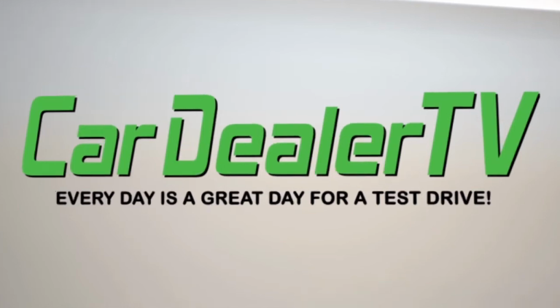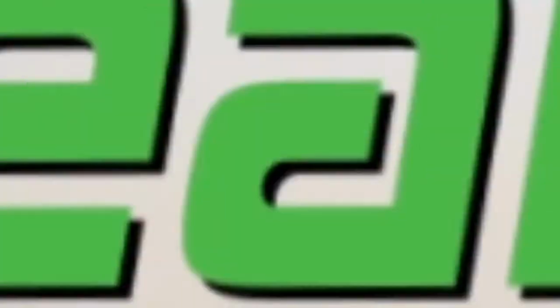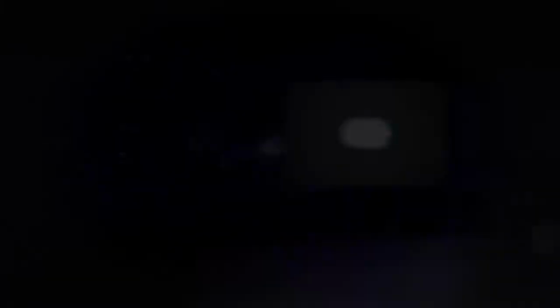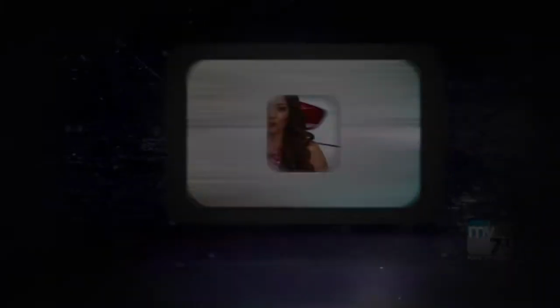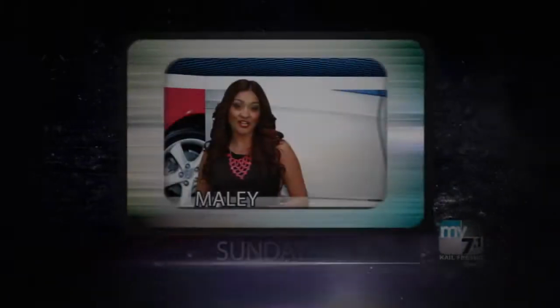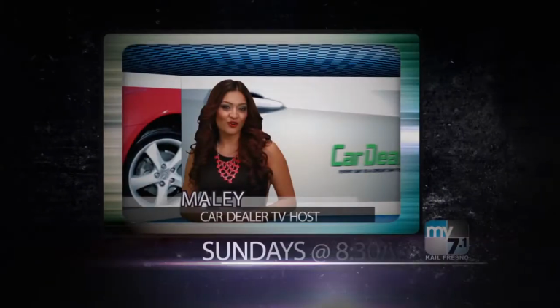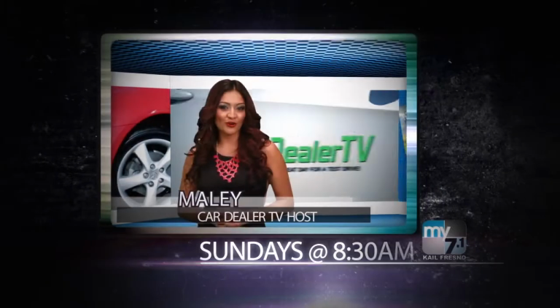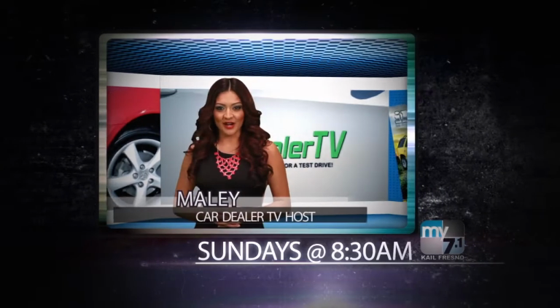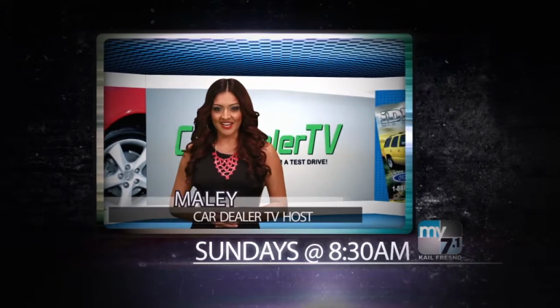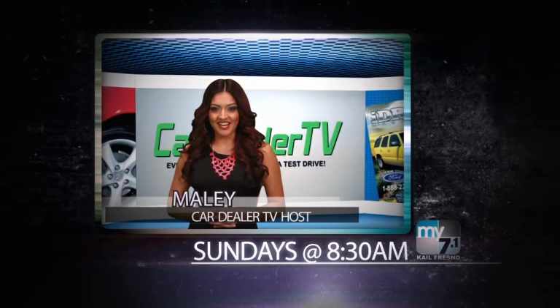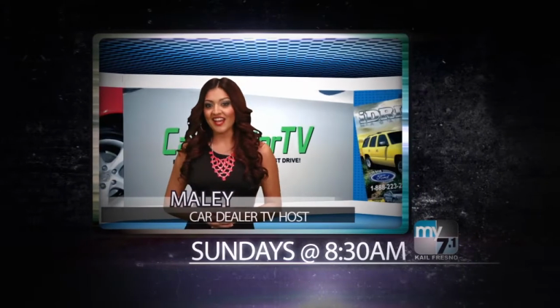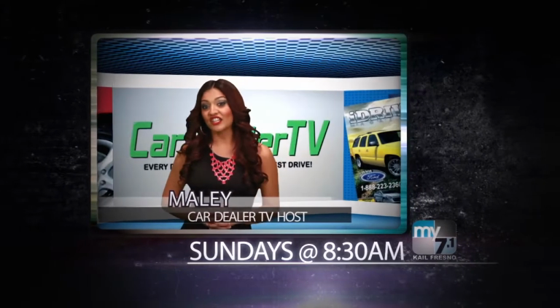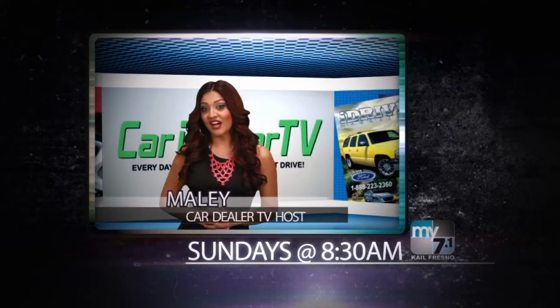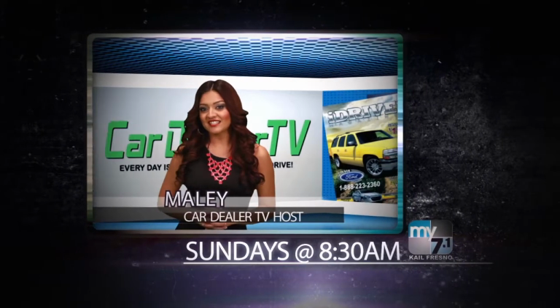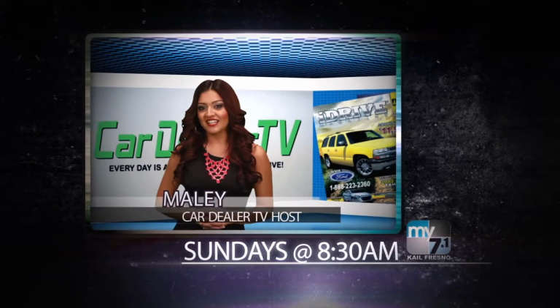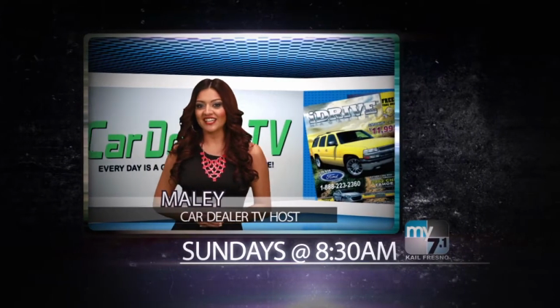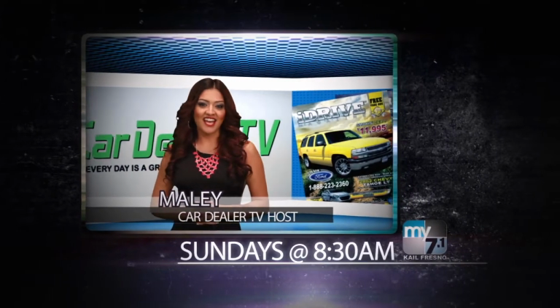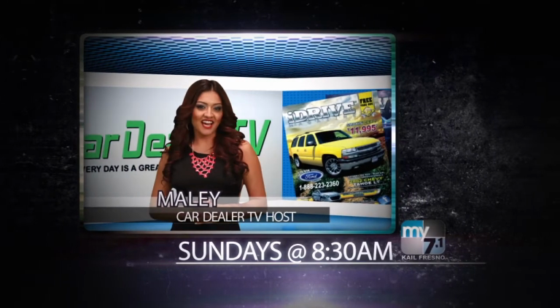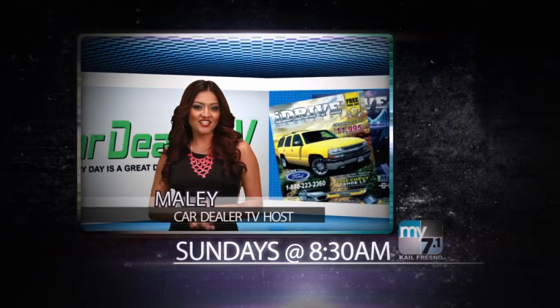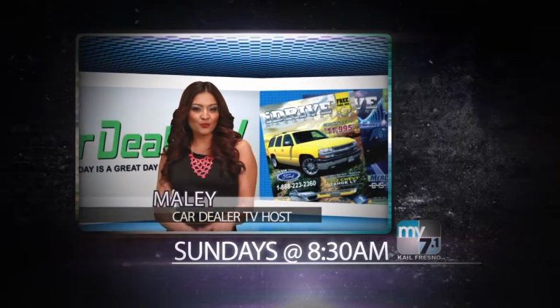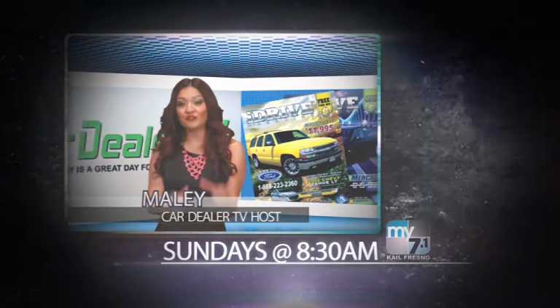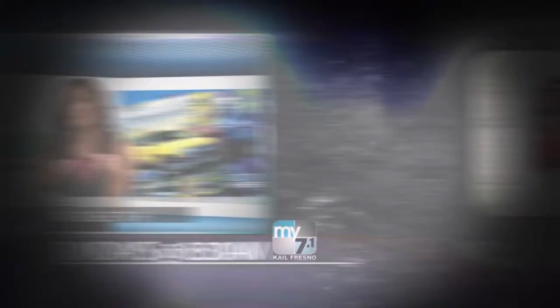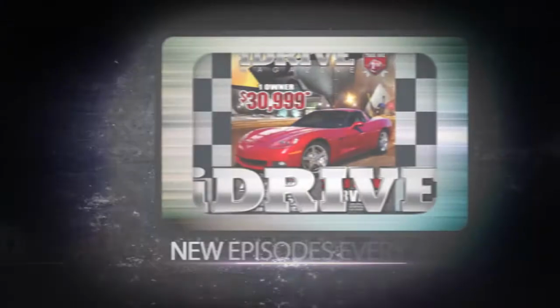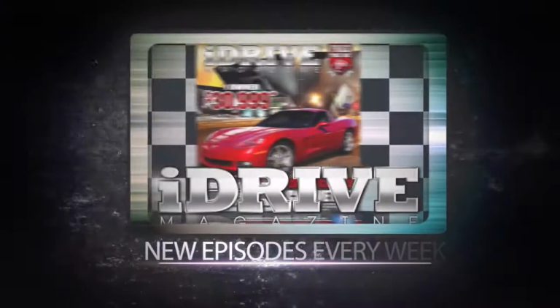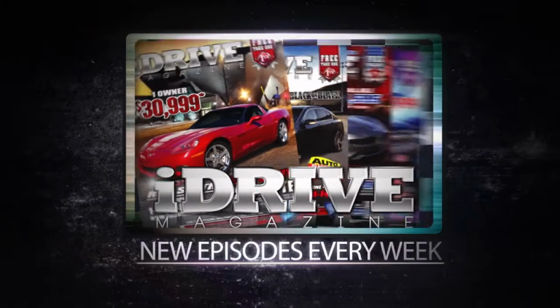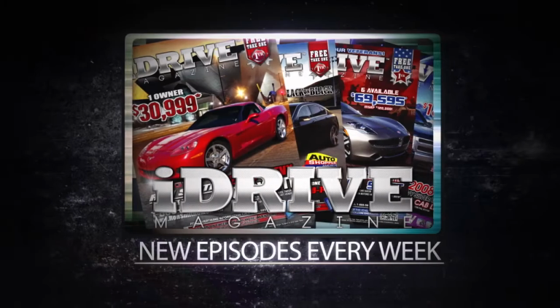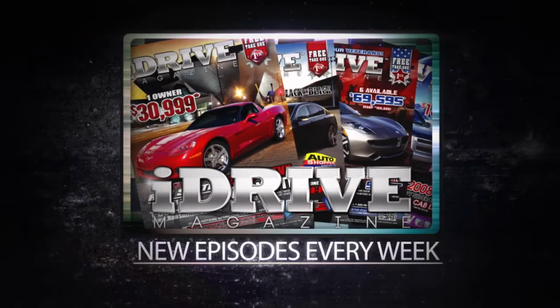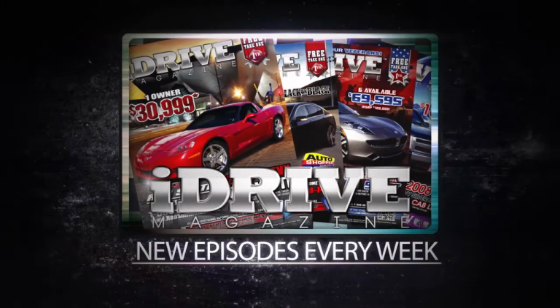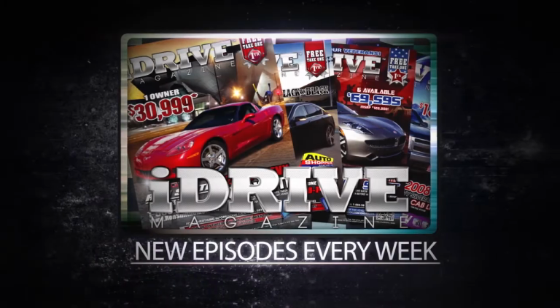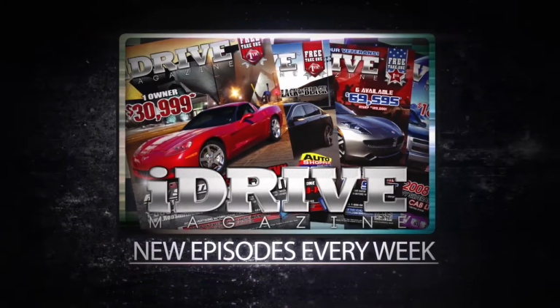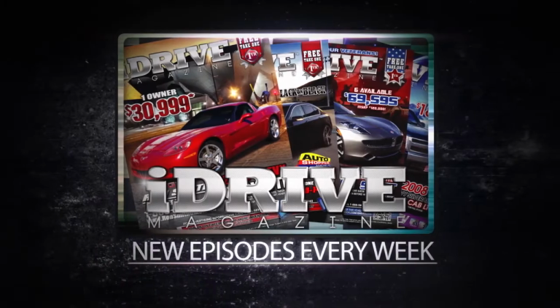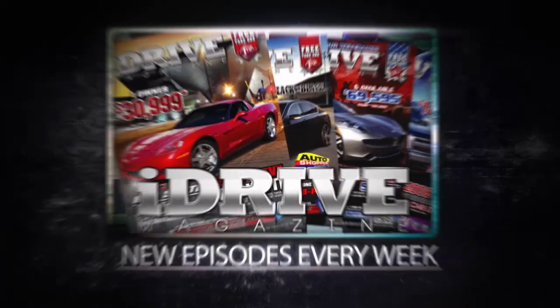Watch Car Dealer TV Sundays at 8:30 a.m. on My 7.1. Brought to you by iDrive Magazine.